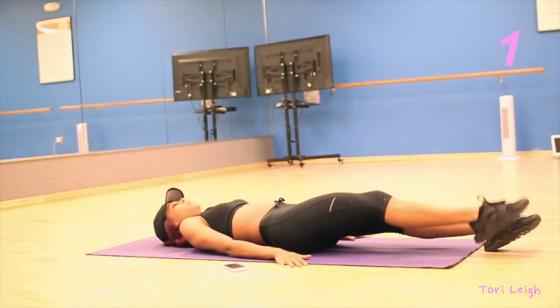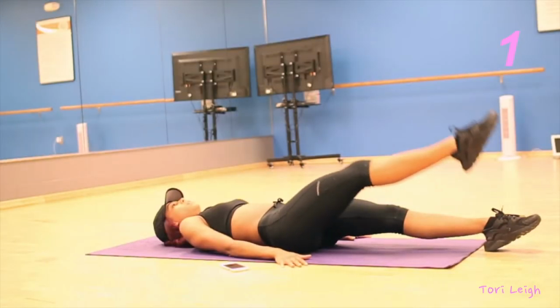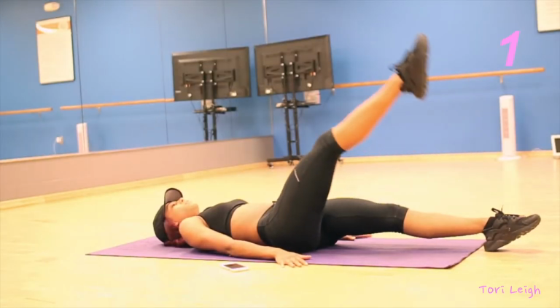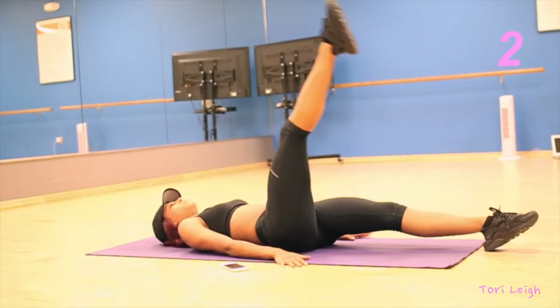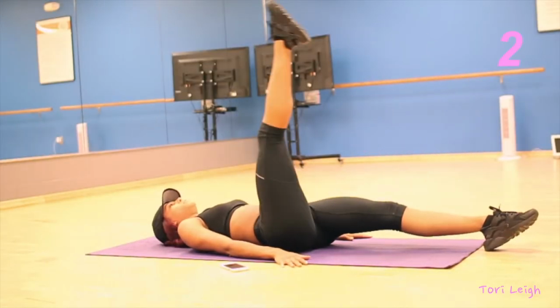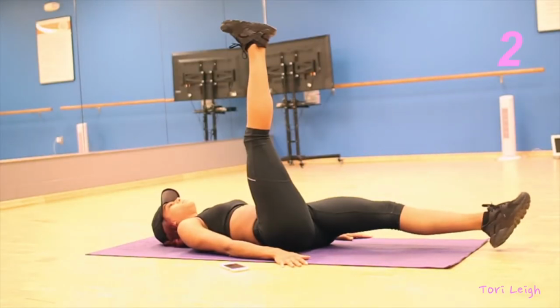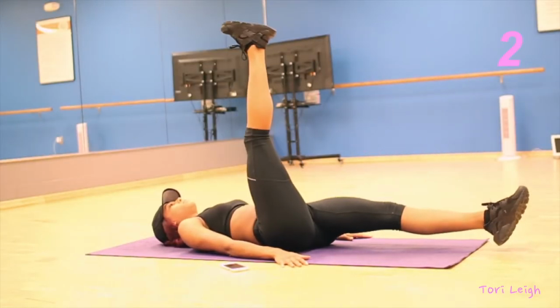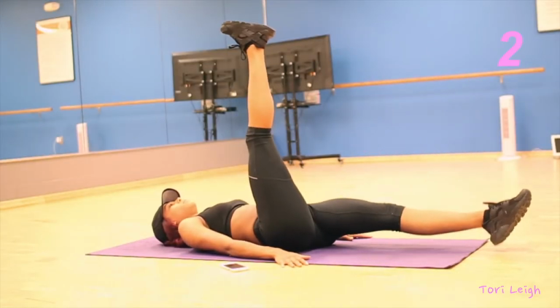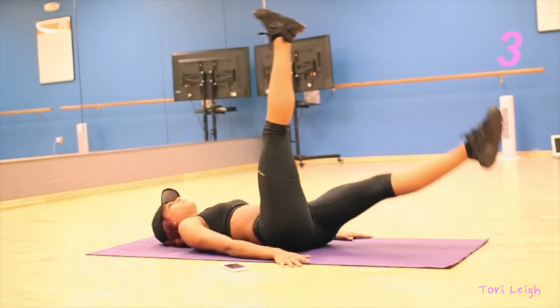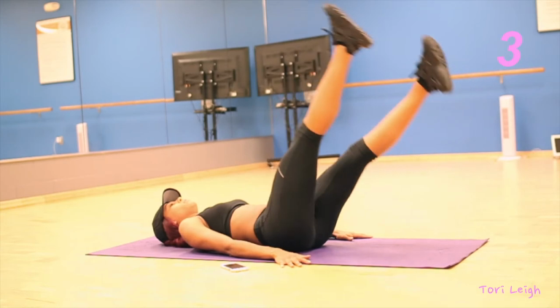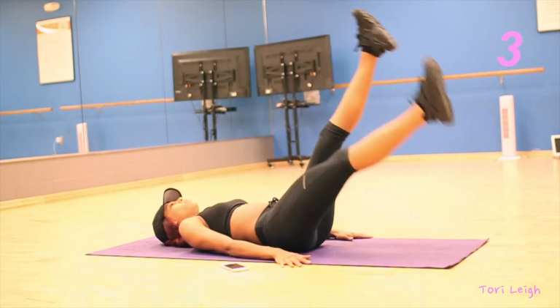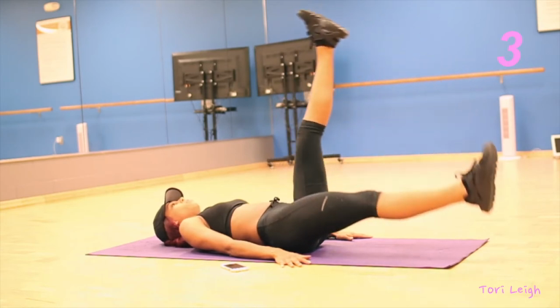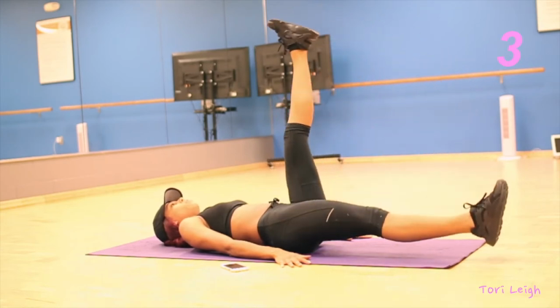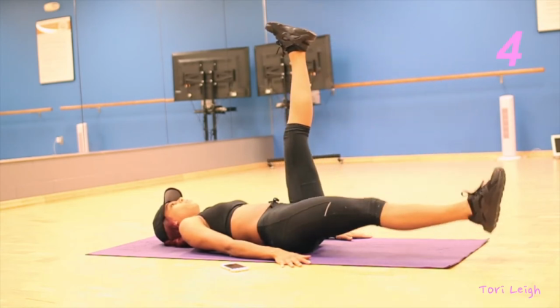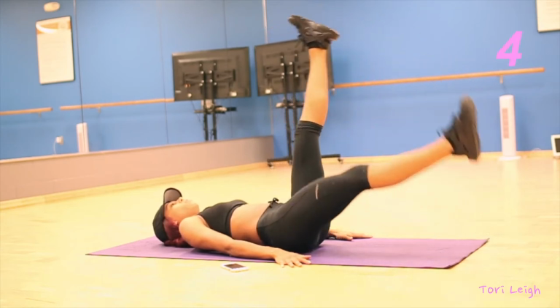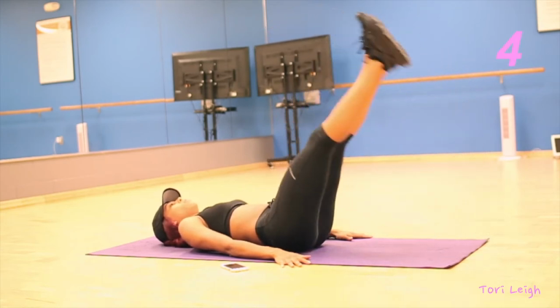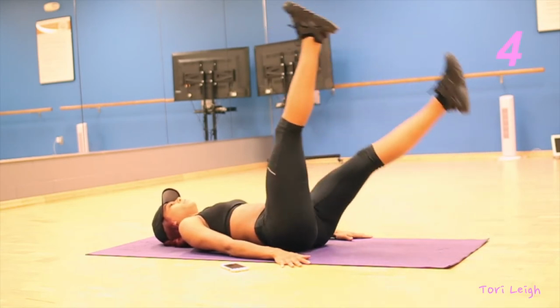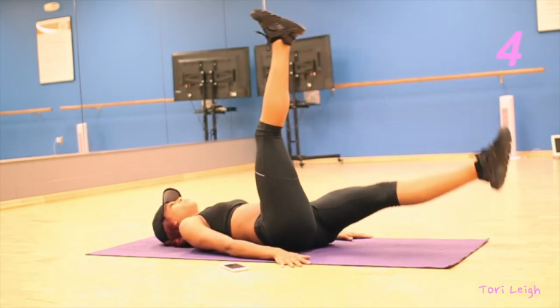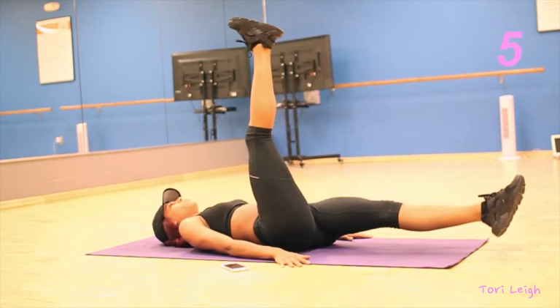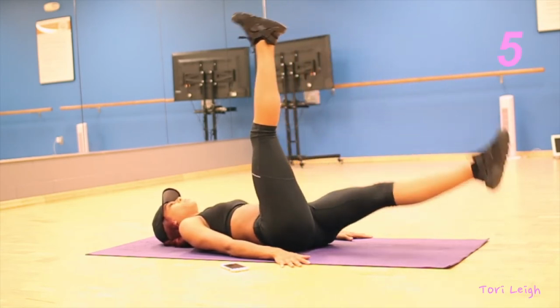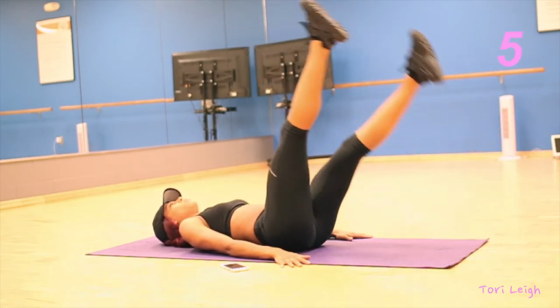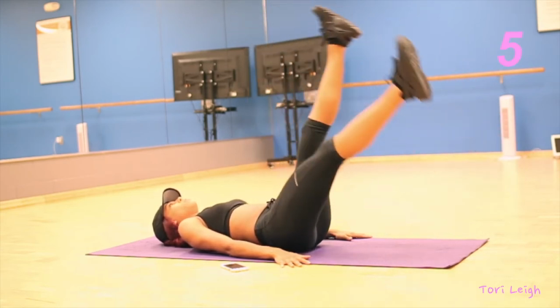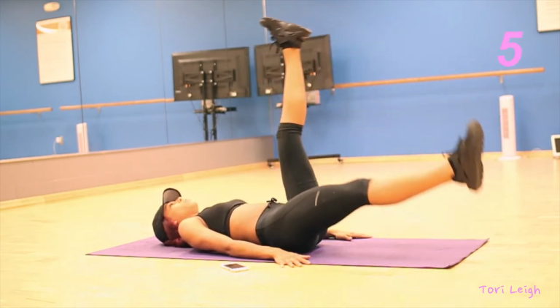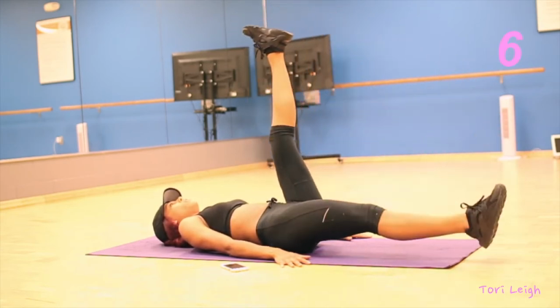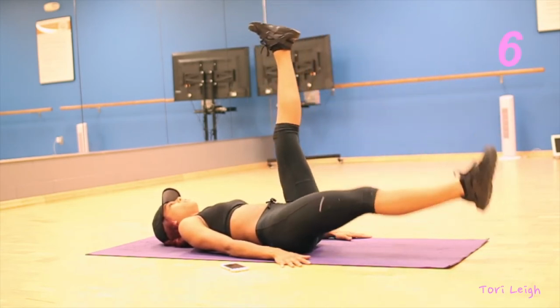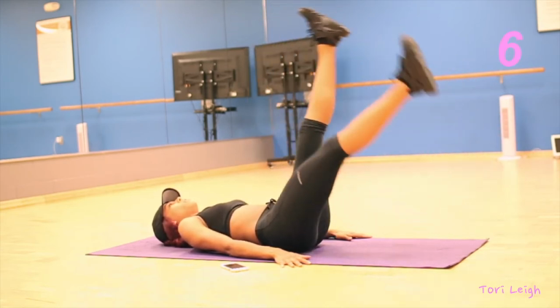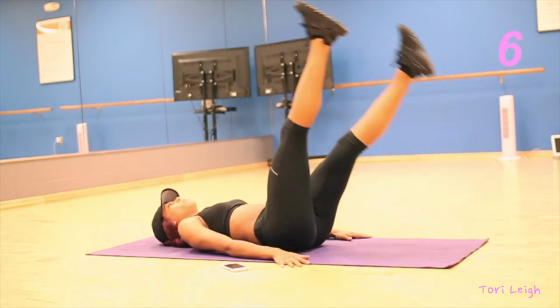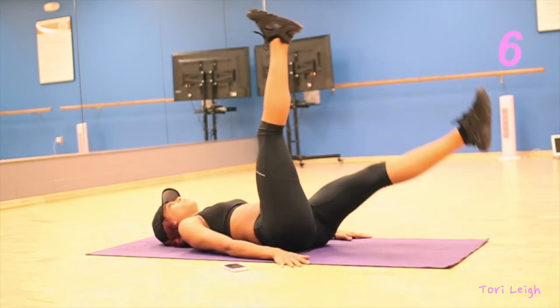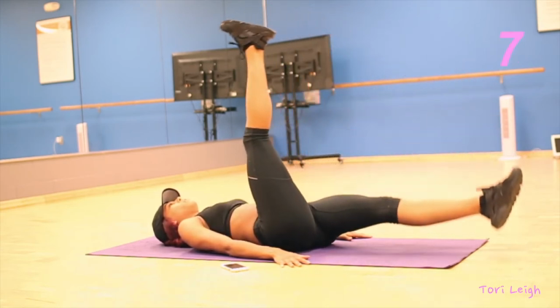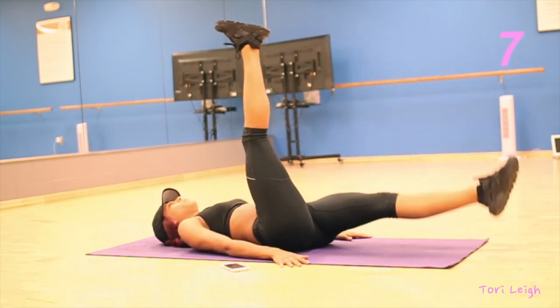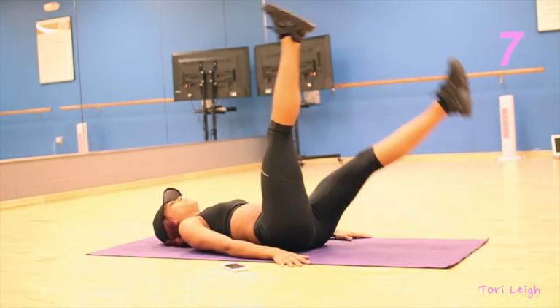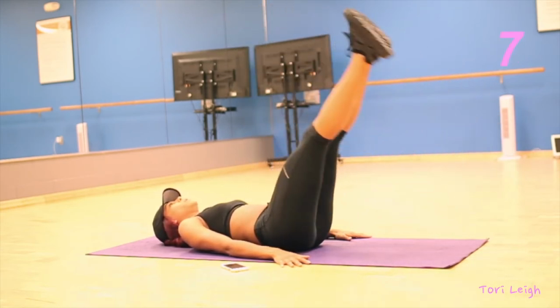The next exercise you're gonna do are scissors. Just make sure you're keeping your core engaged and your arms to your side.